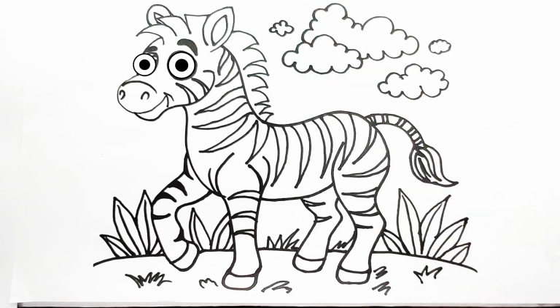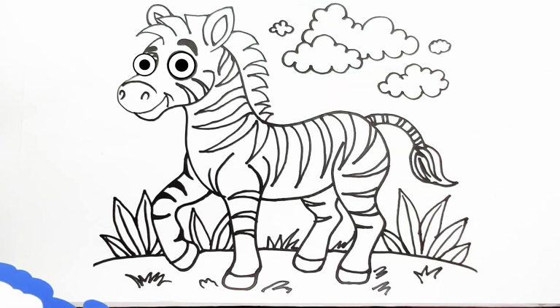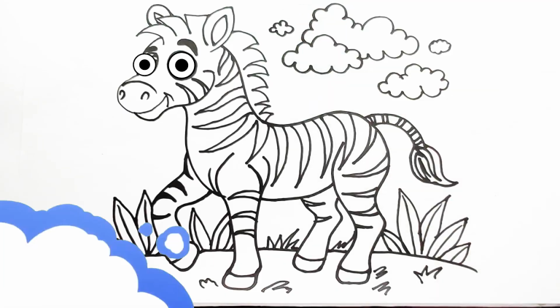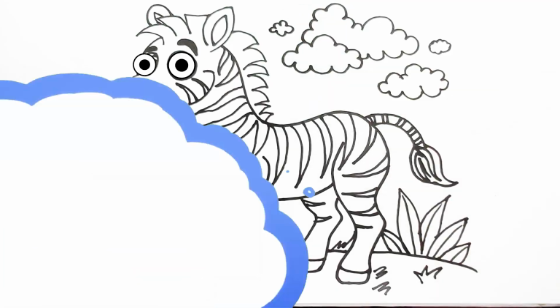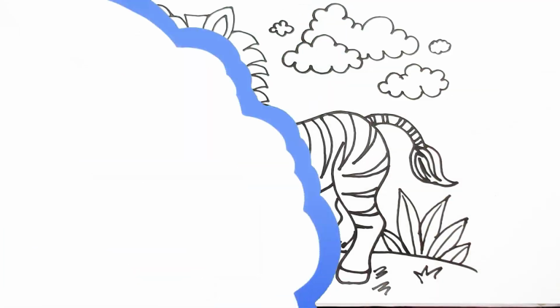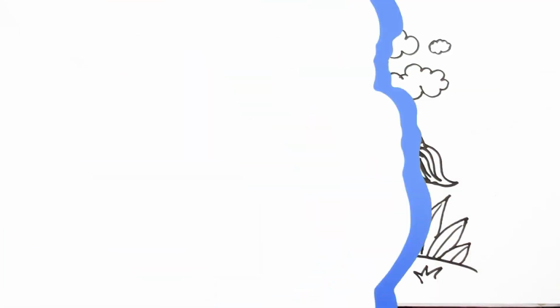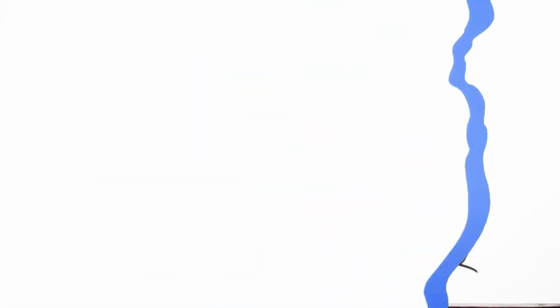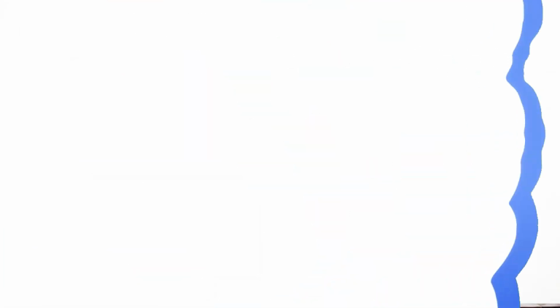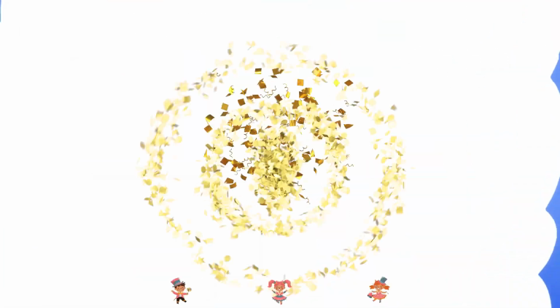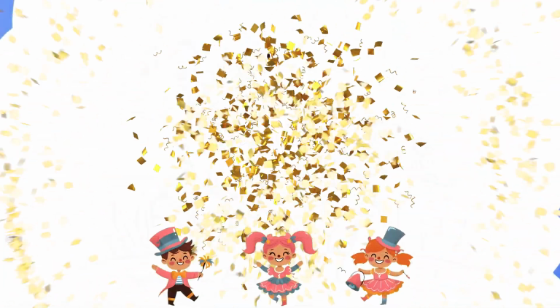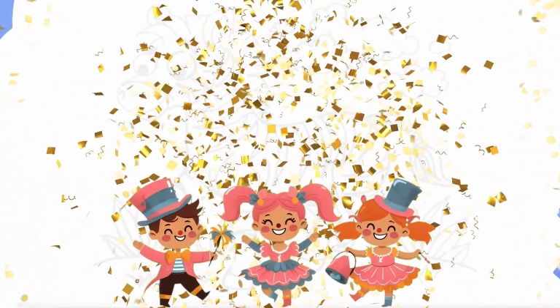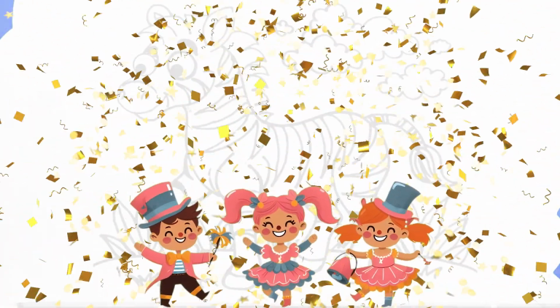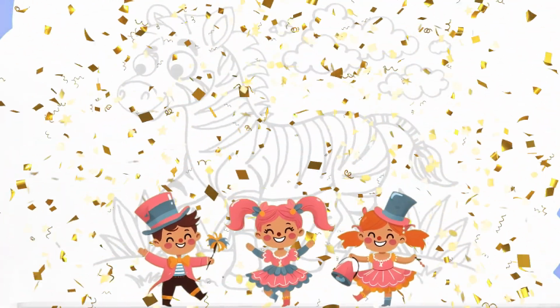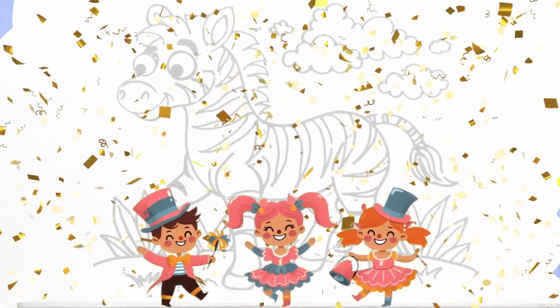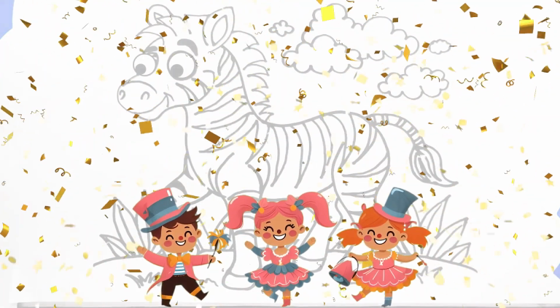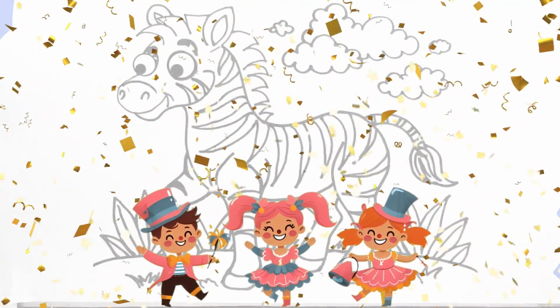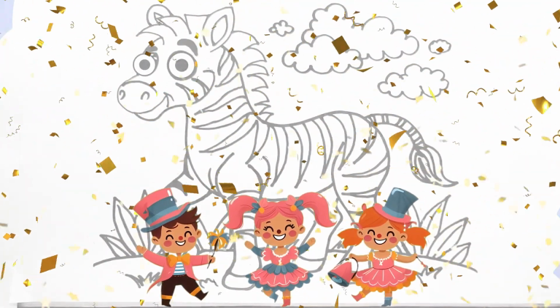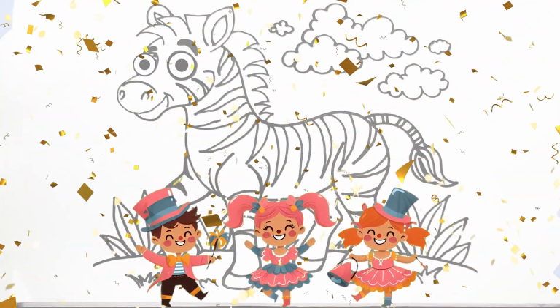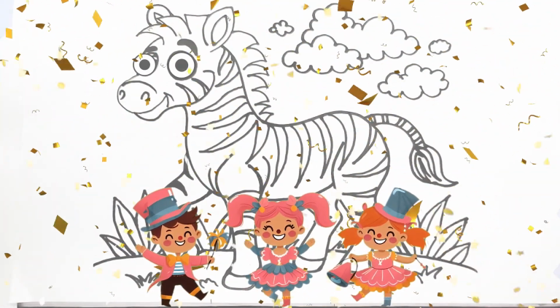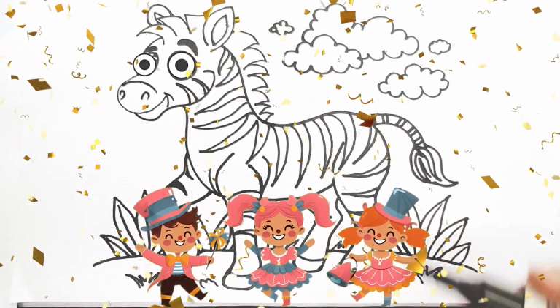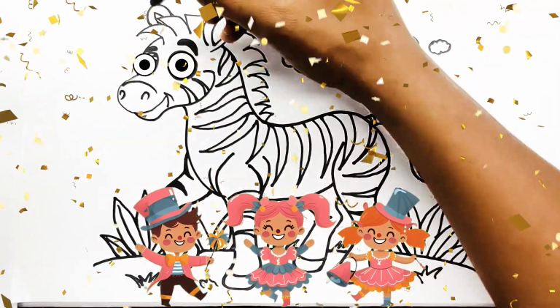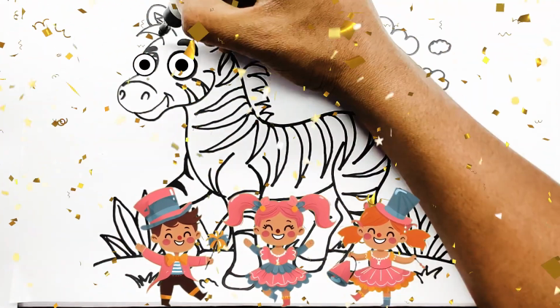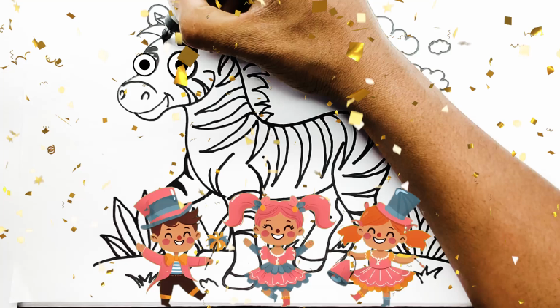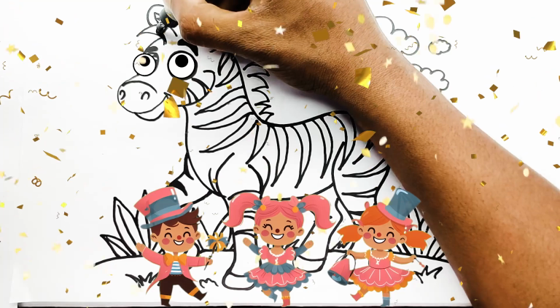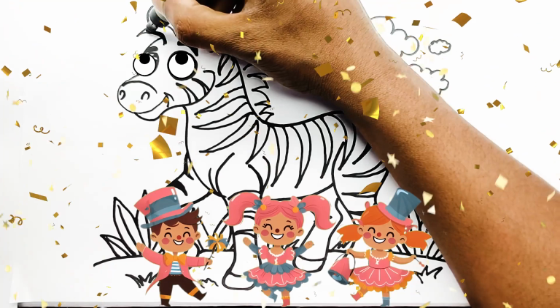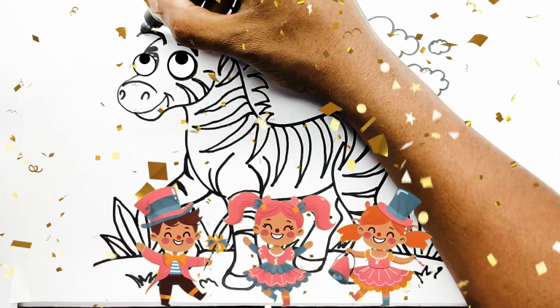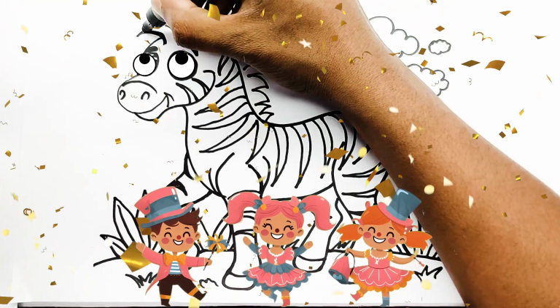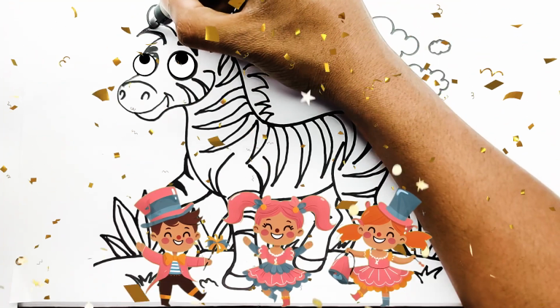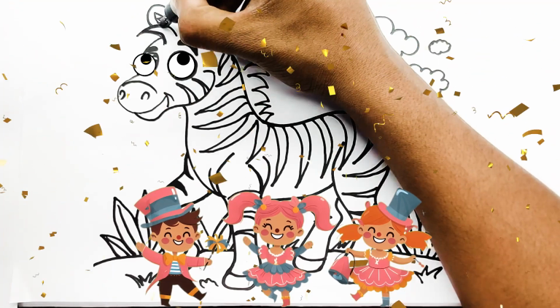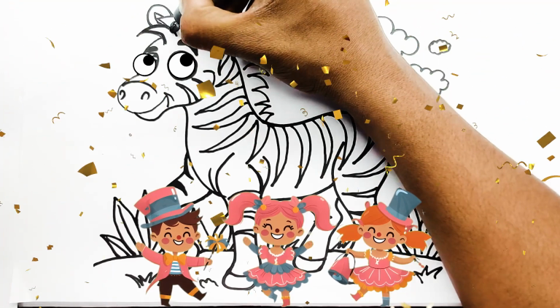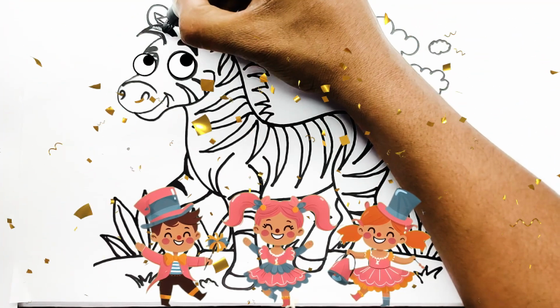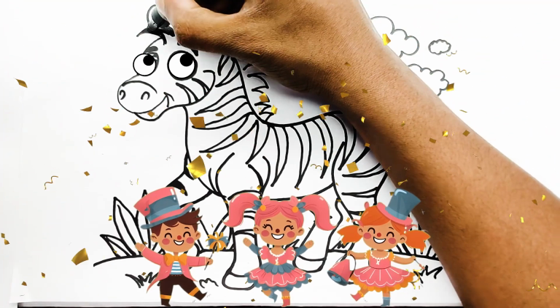Now, let's start coloring! First, color the zebra's mane black.